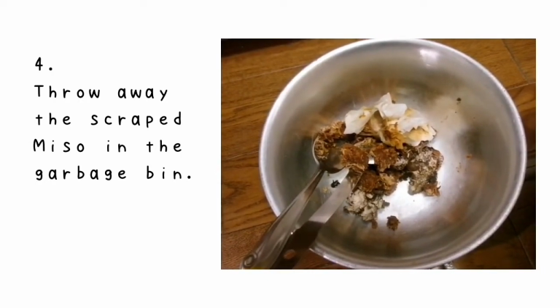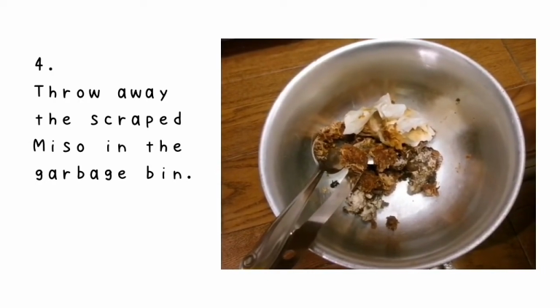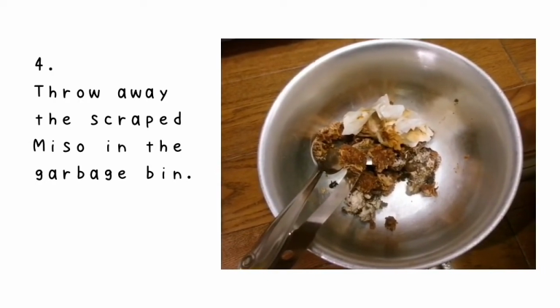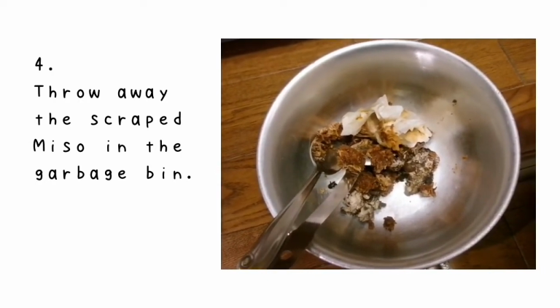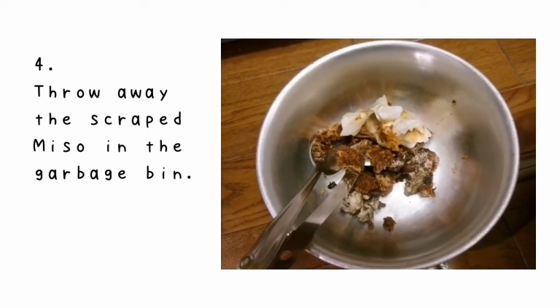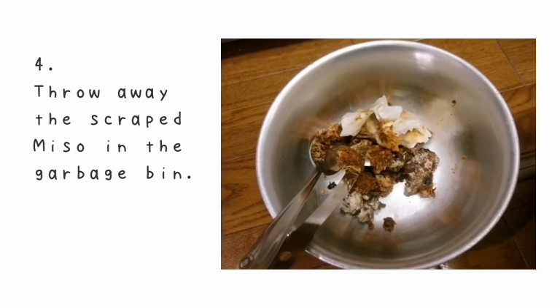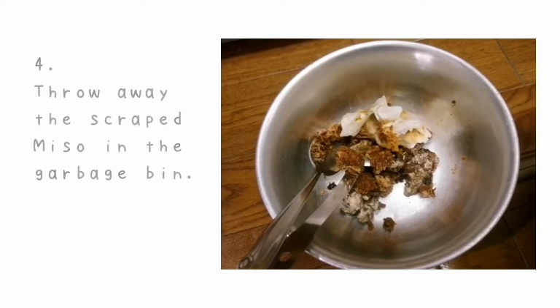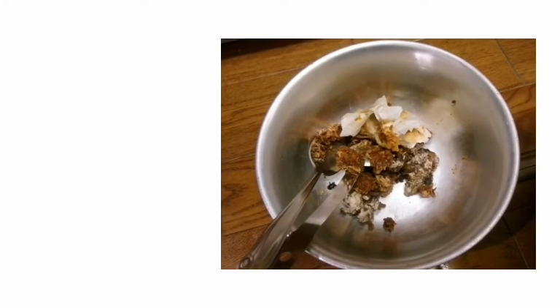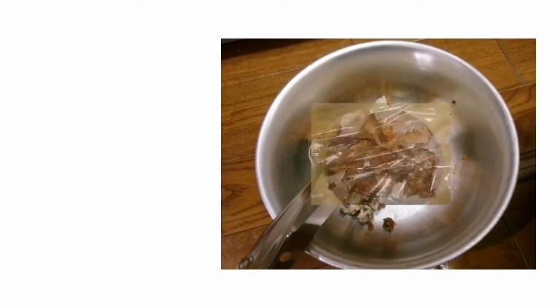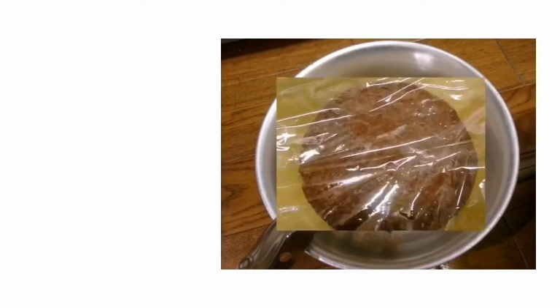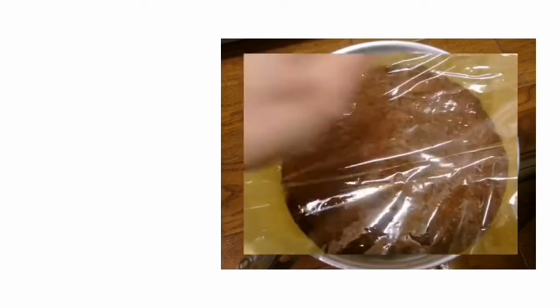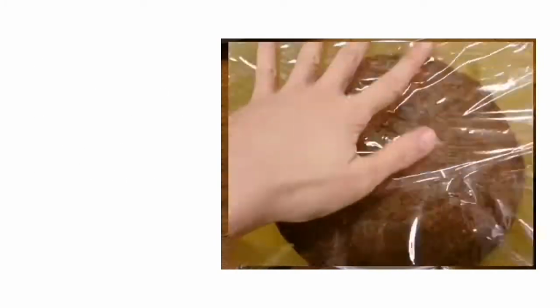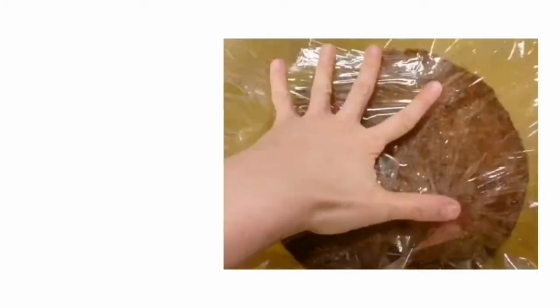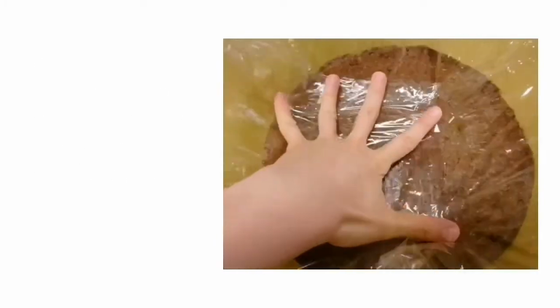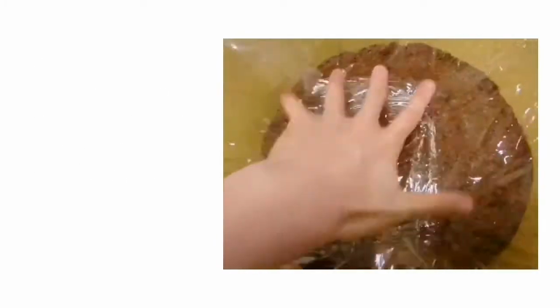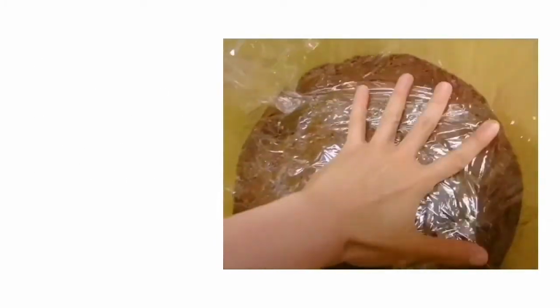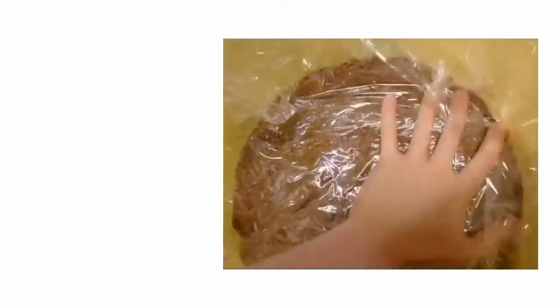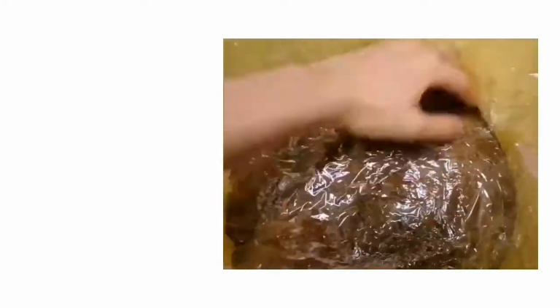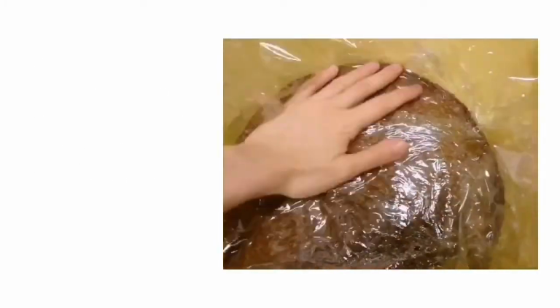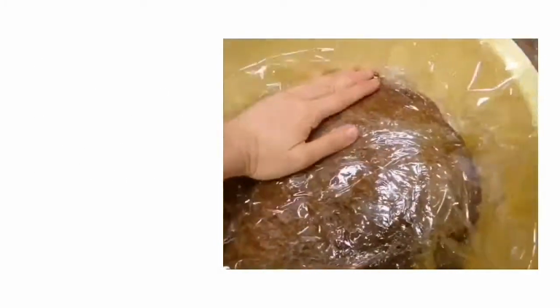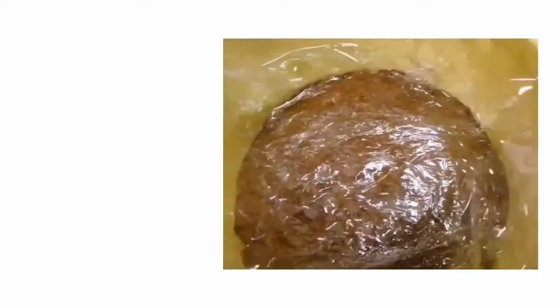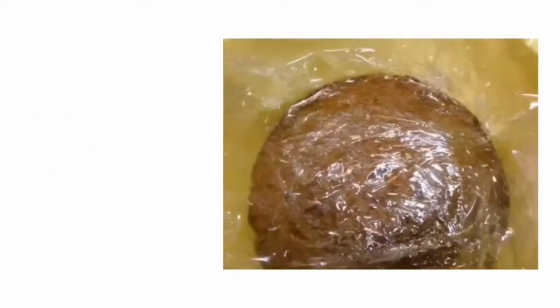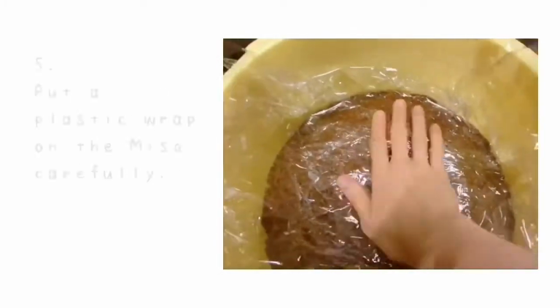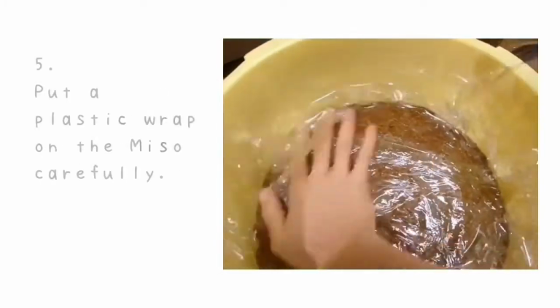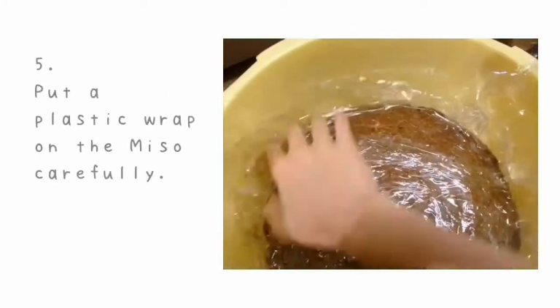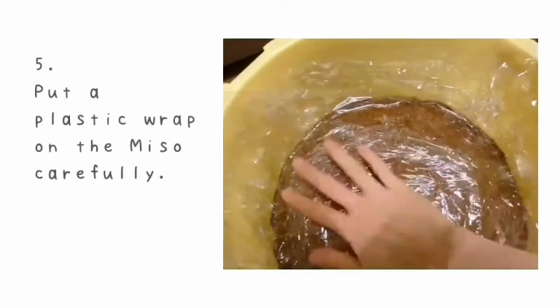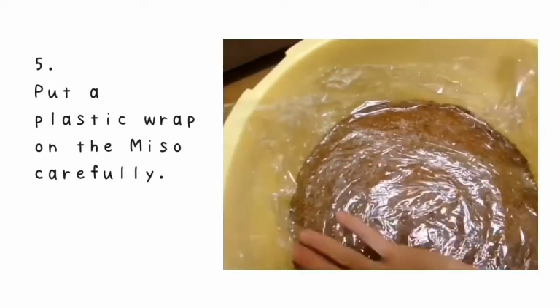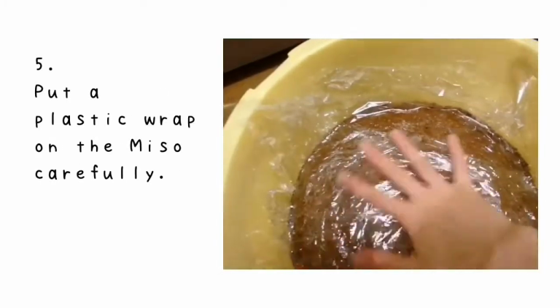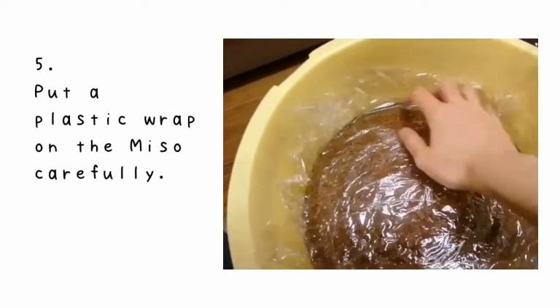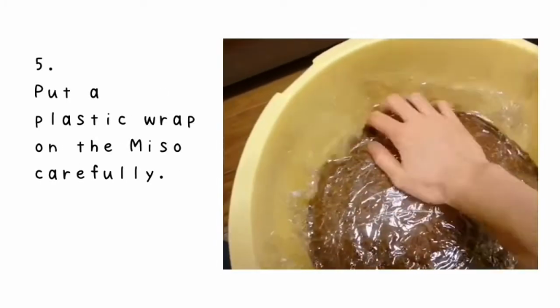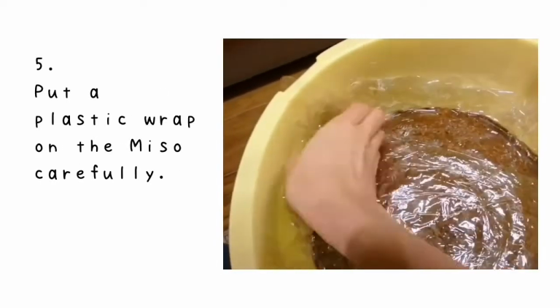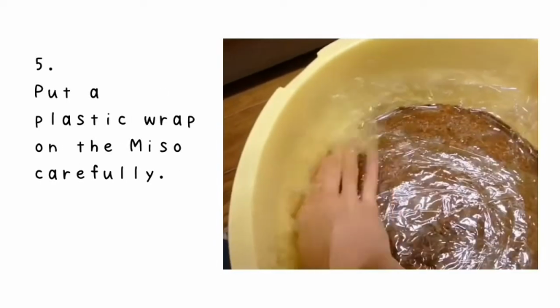Number 4: after the cleaning, it's good to put the removed bits in a plastic bag to throw them away.